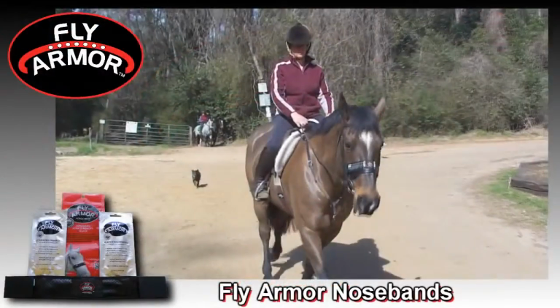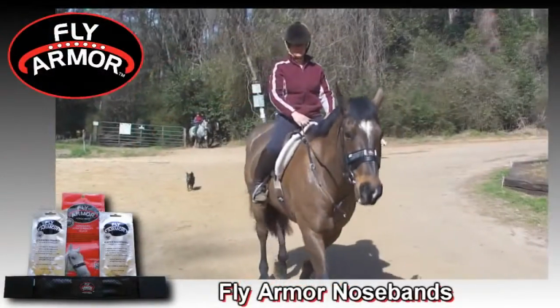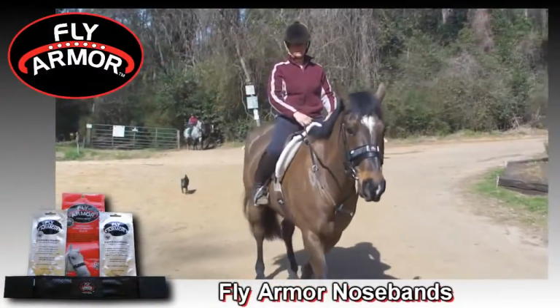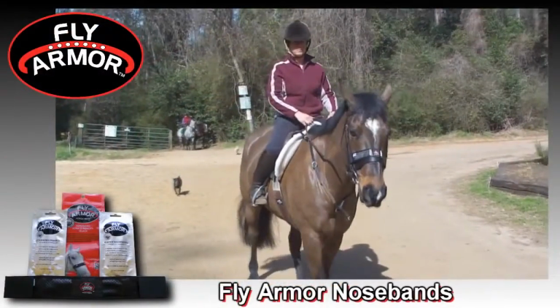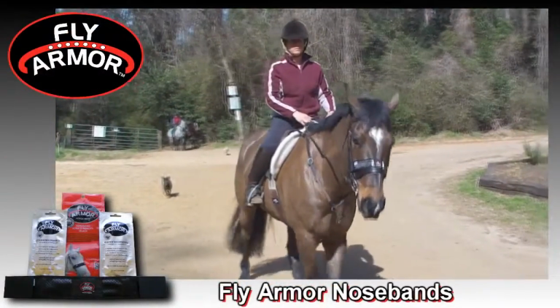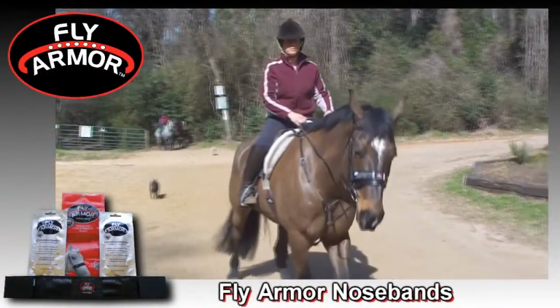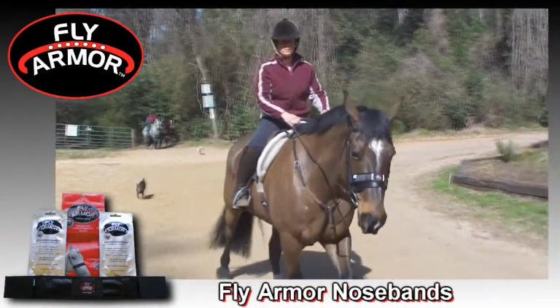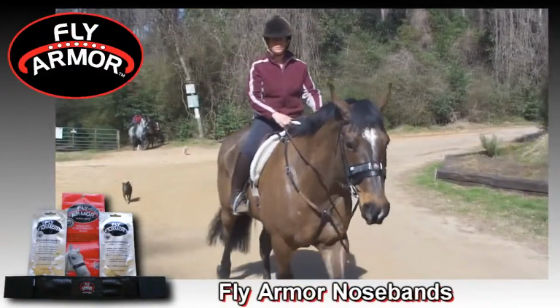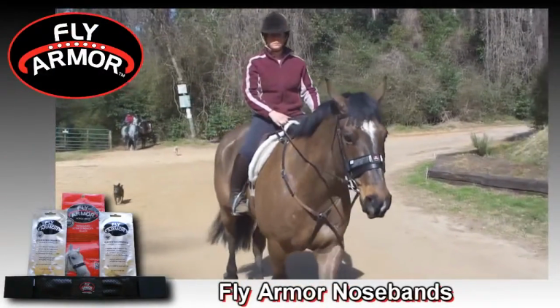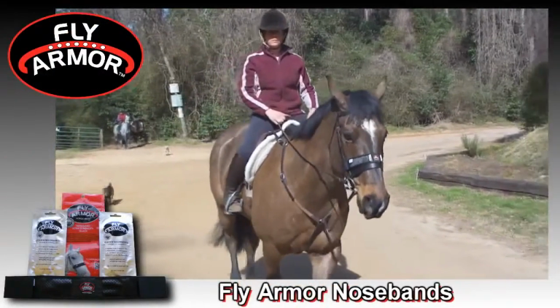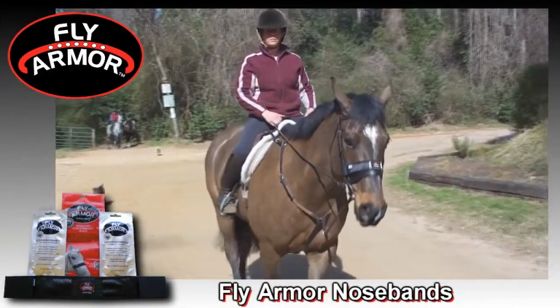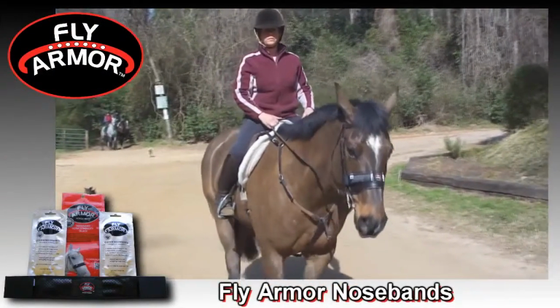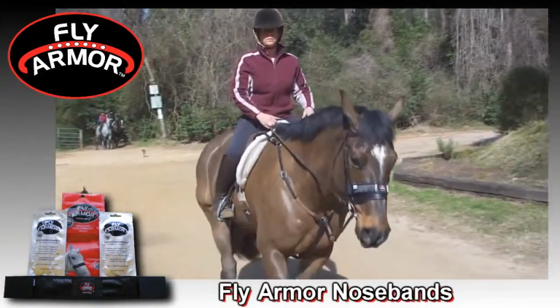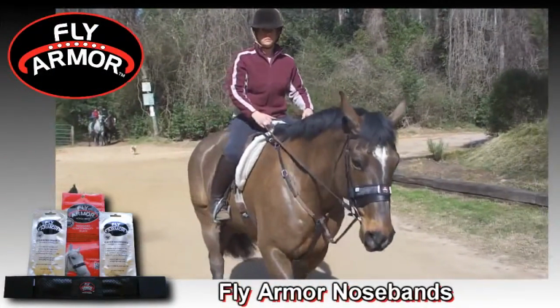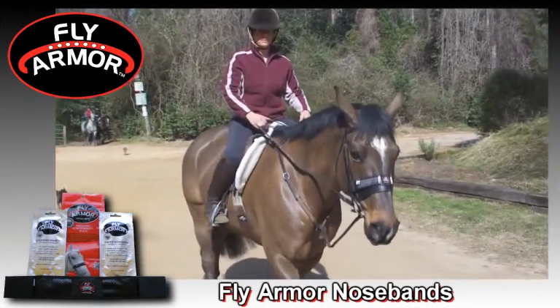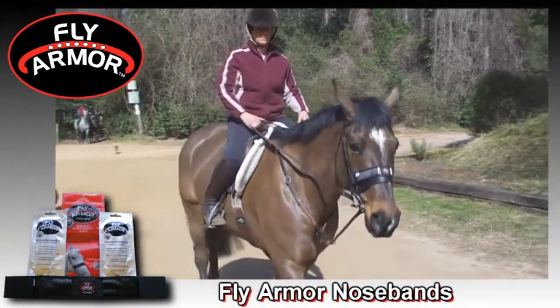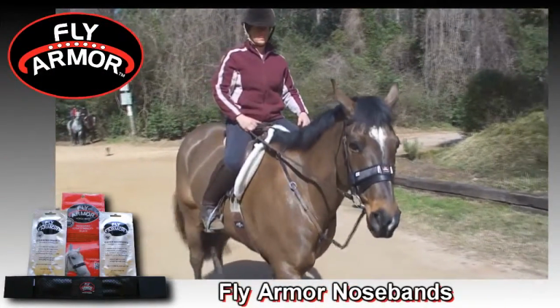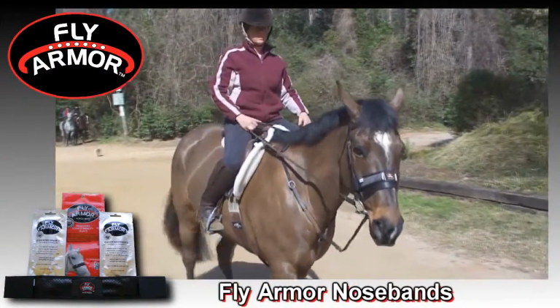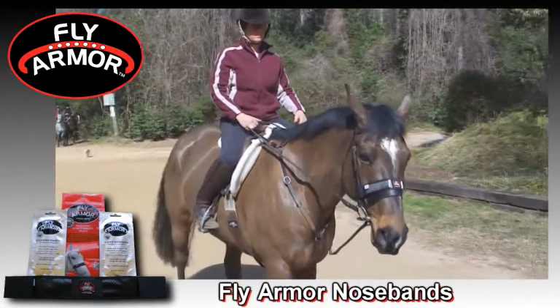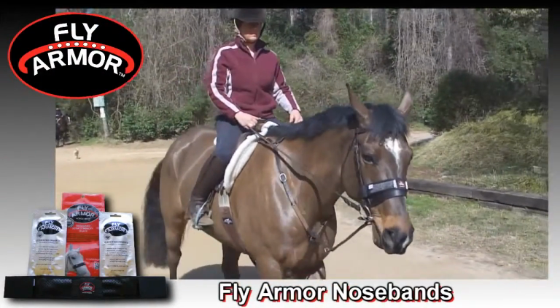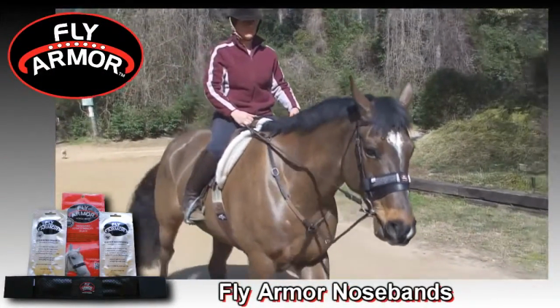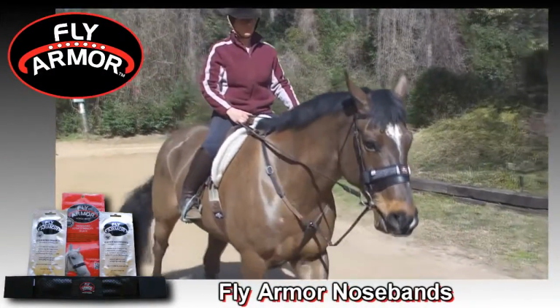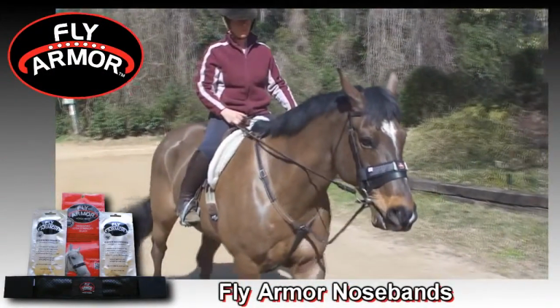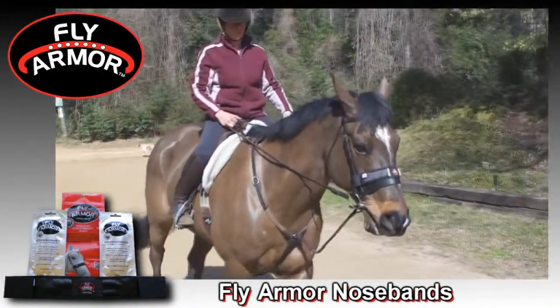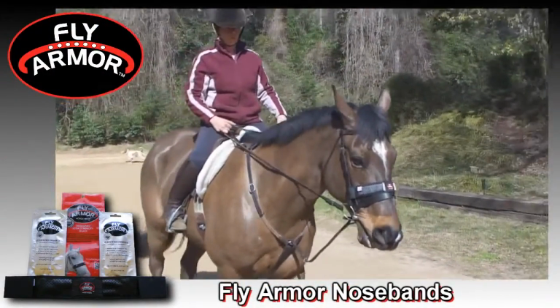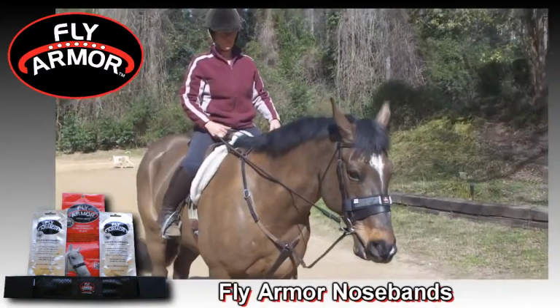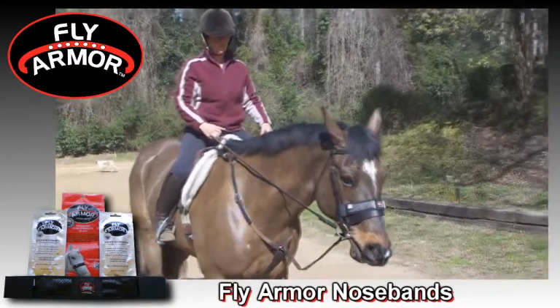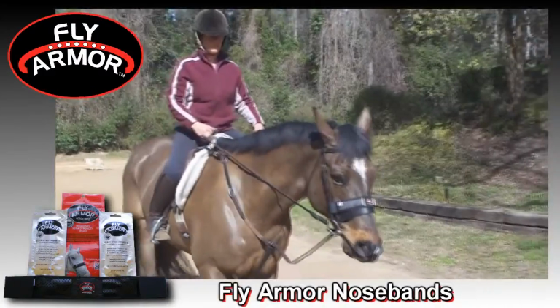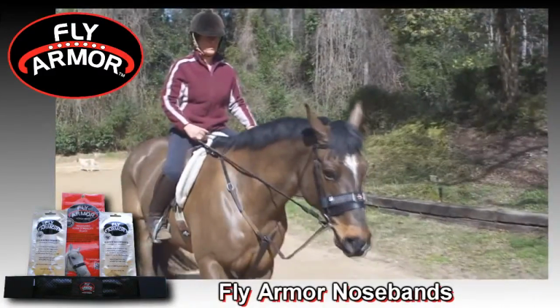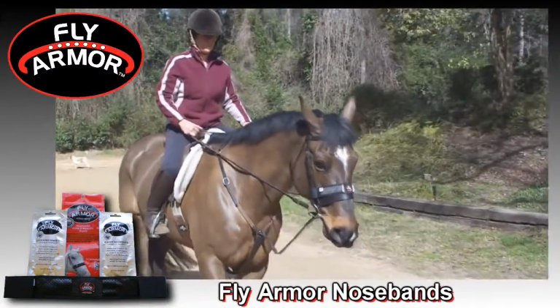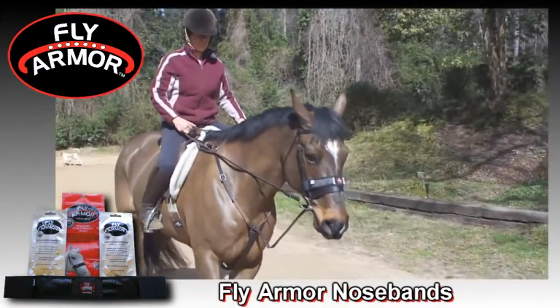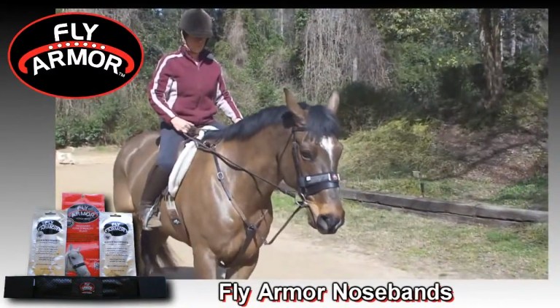Fly Armor Gear offers unmatched protection against flies, gnats, mosquitoes, and other flying insects.